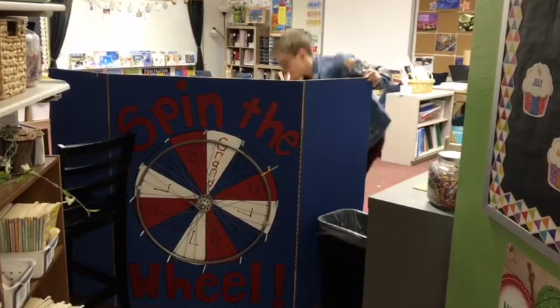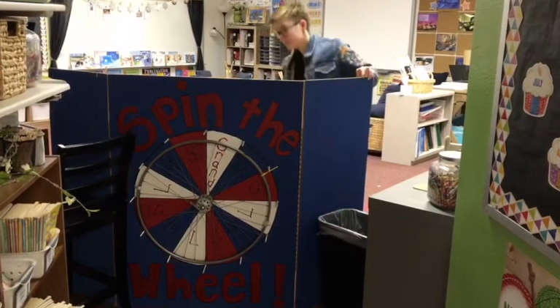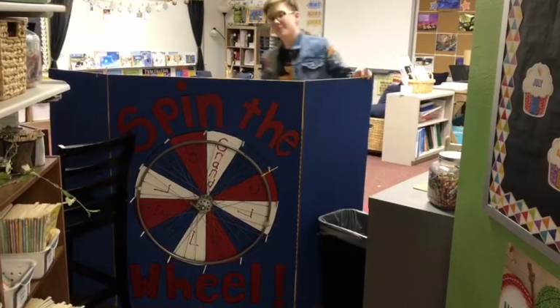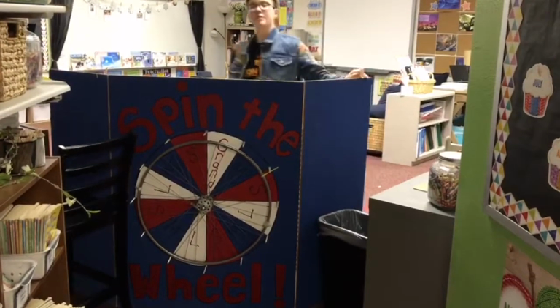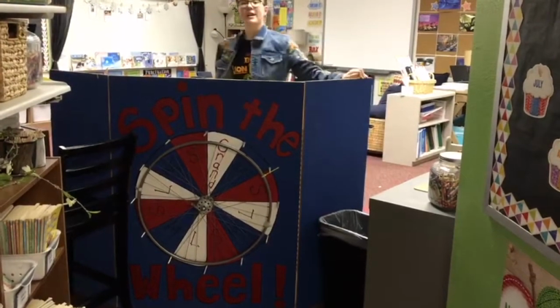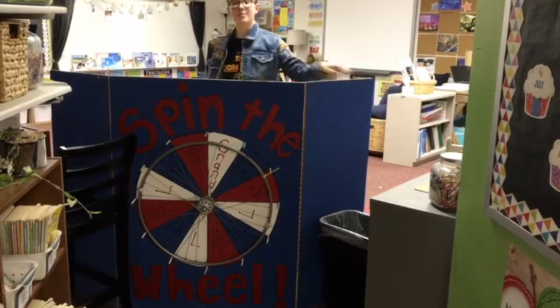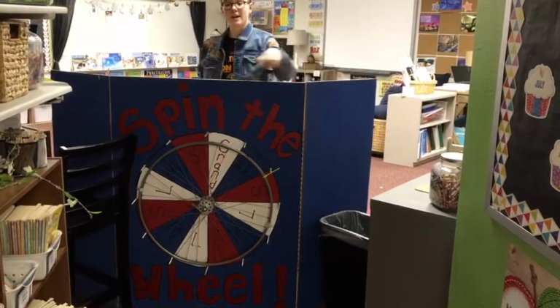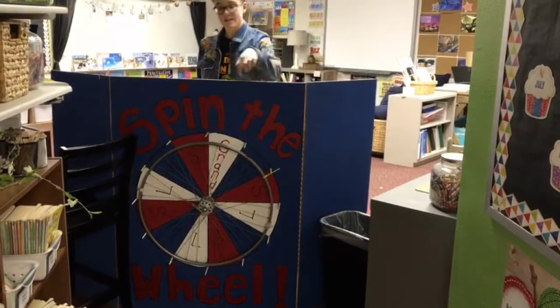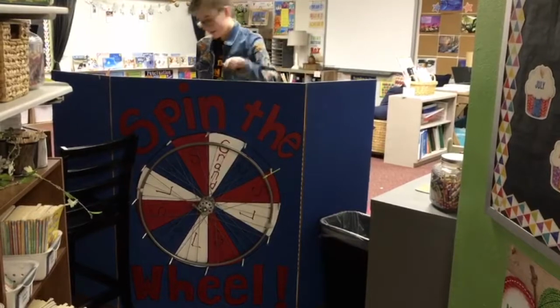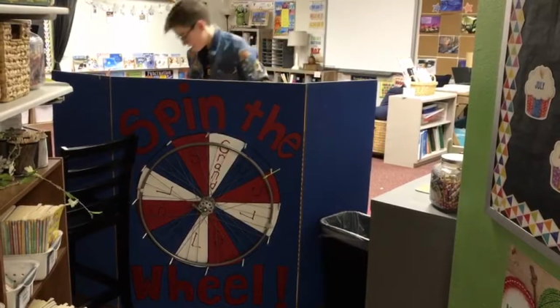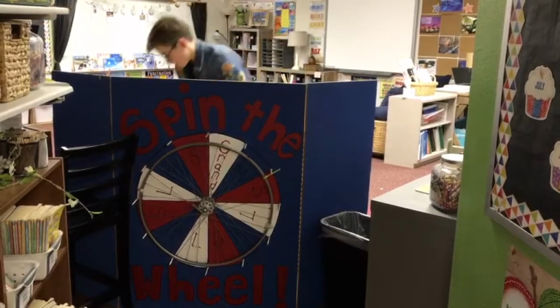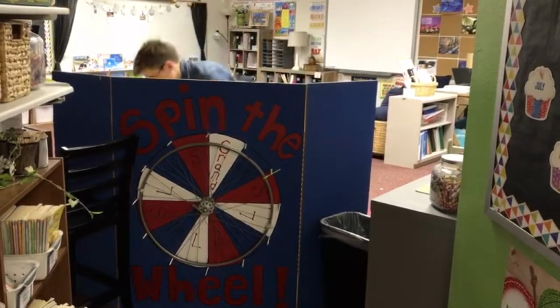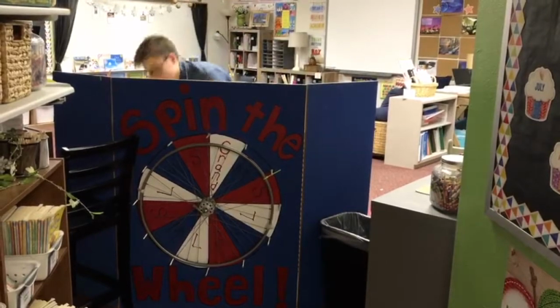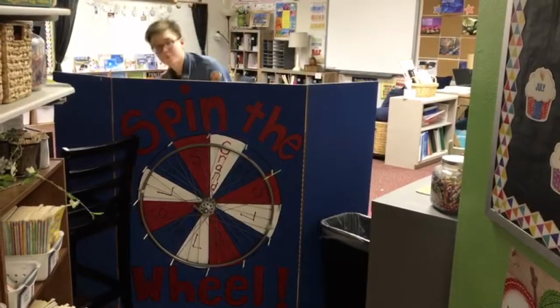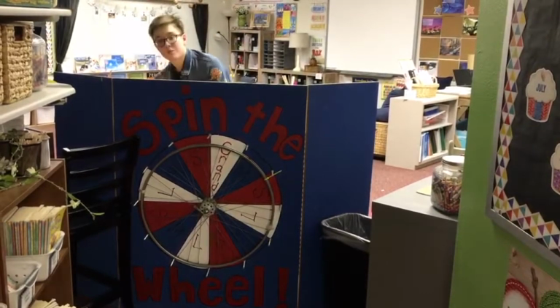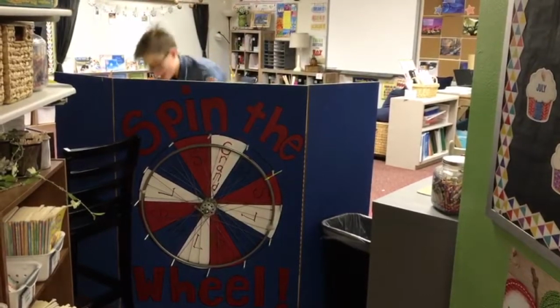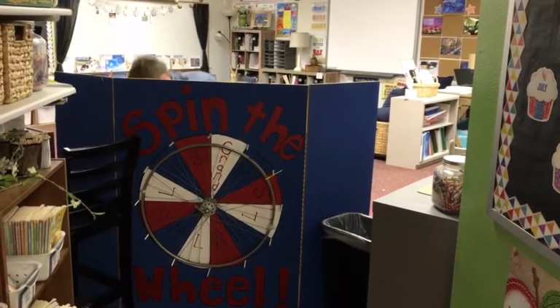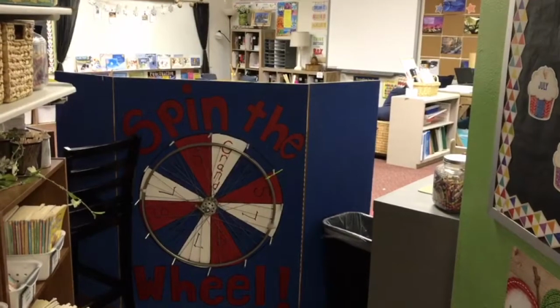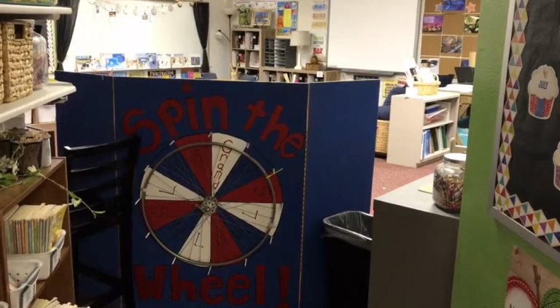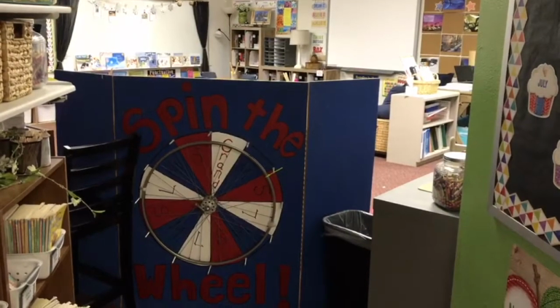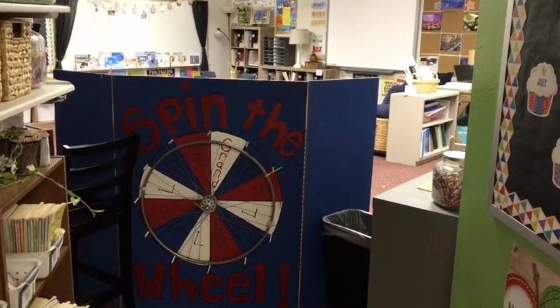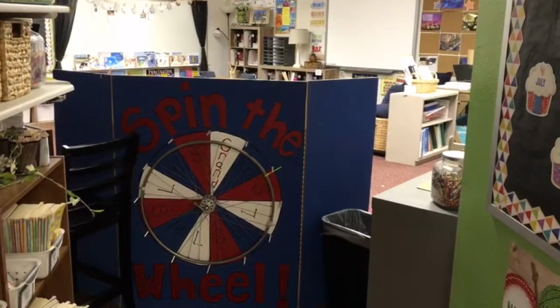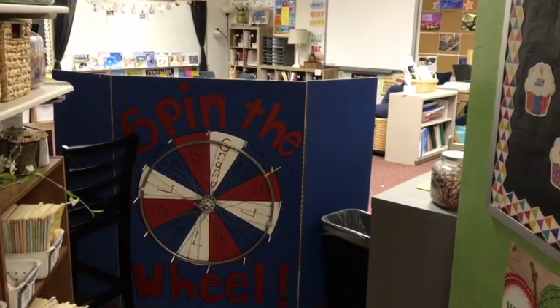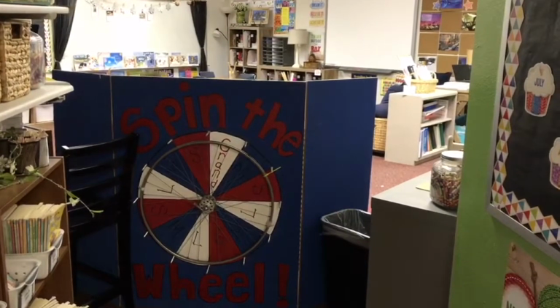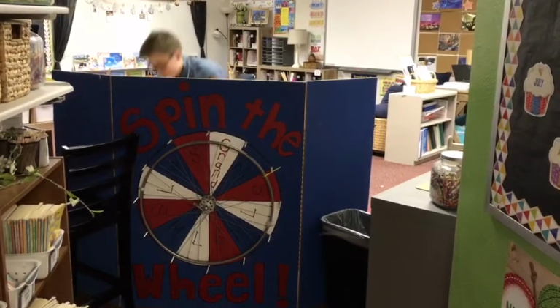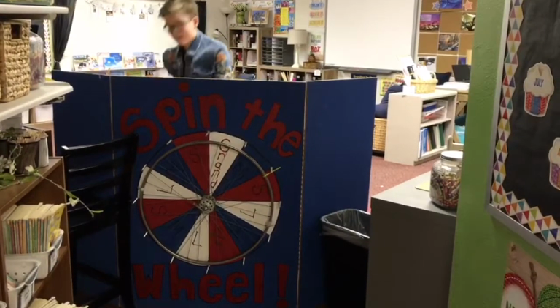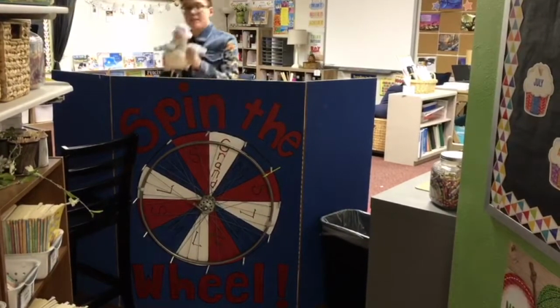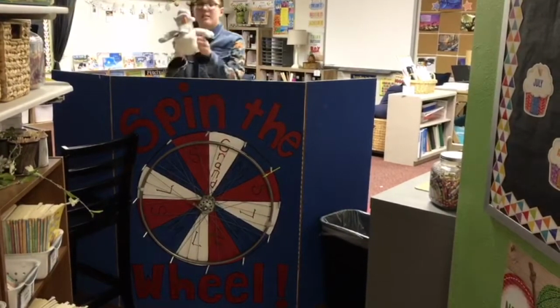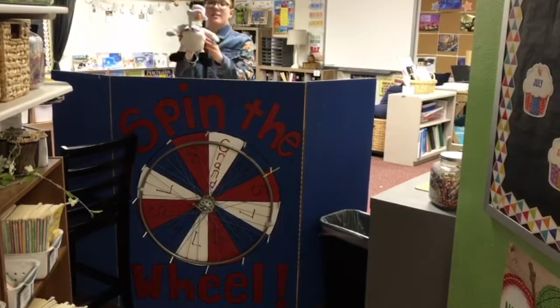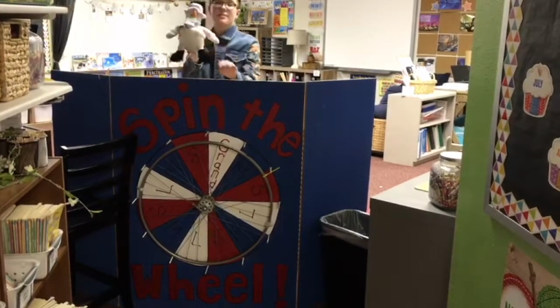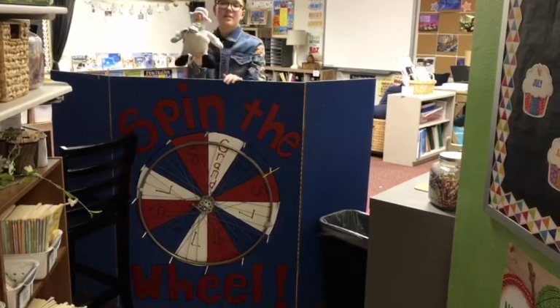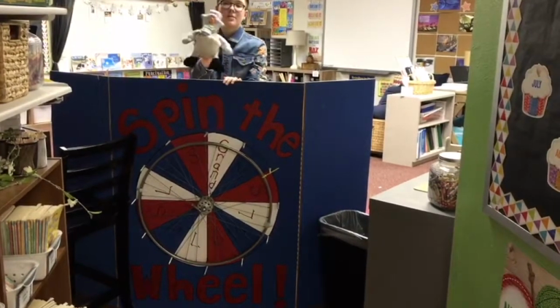For the grand prize, which is more rare, they get a stuffed animal.